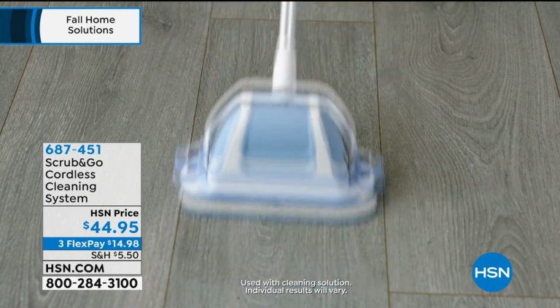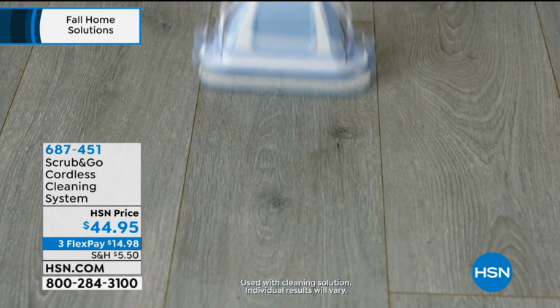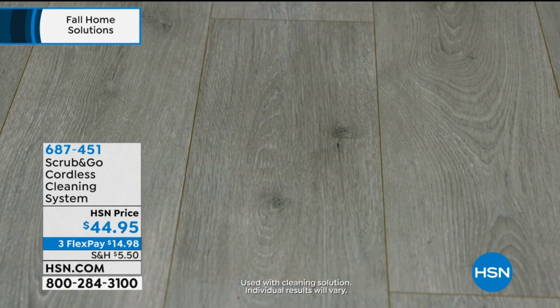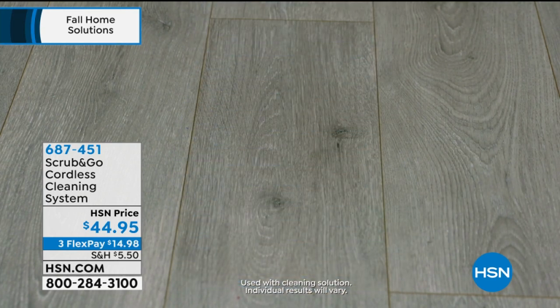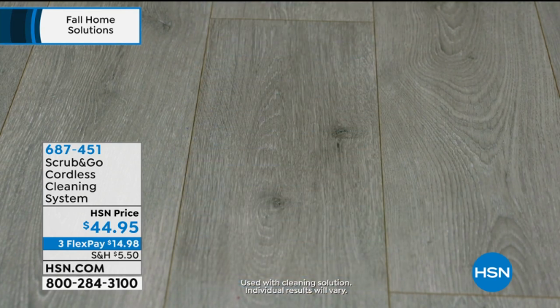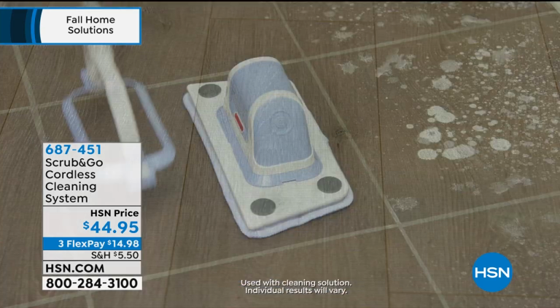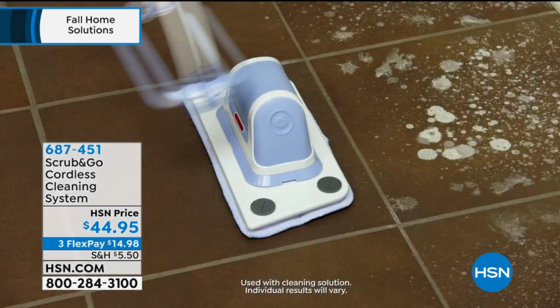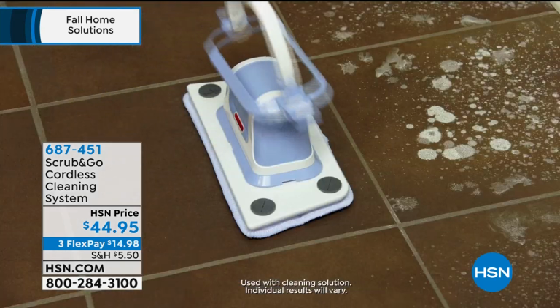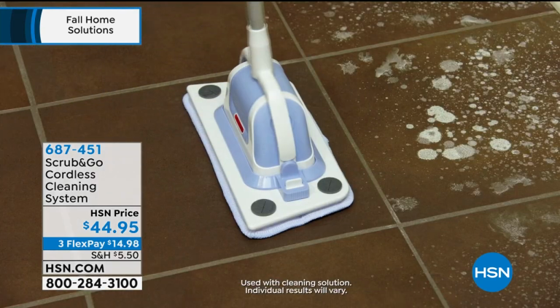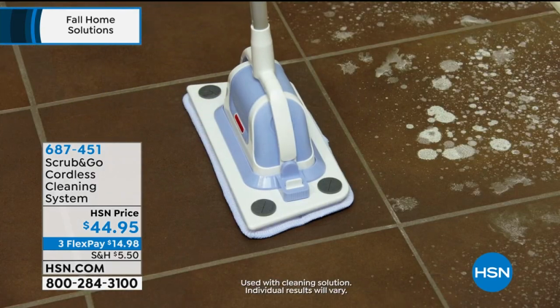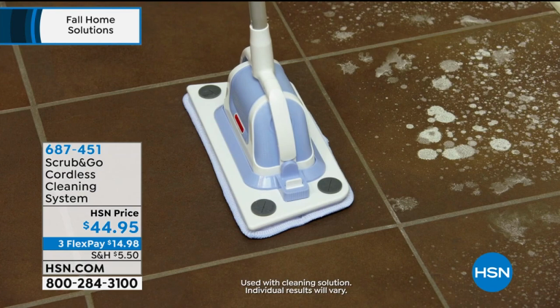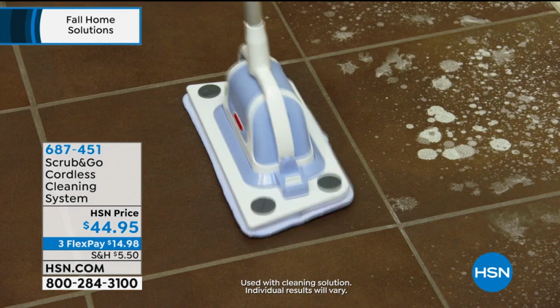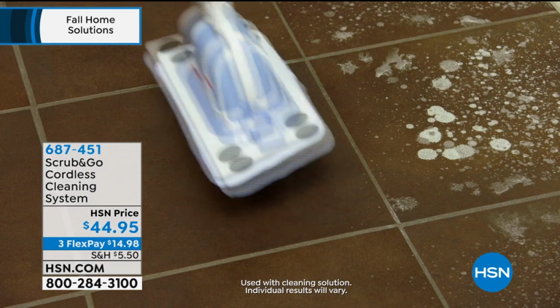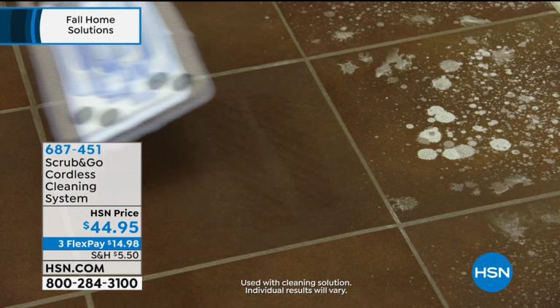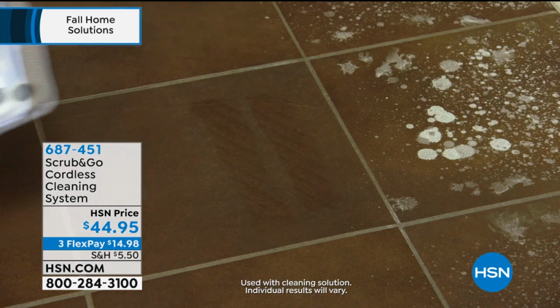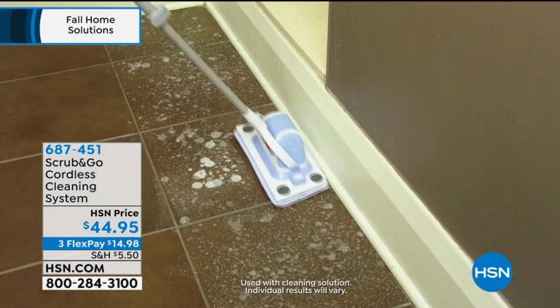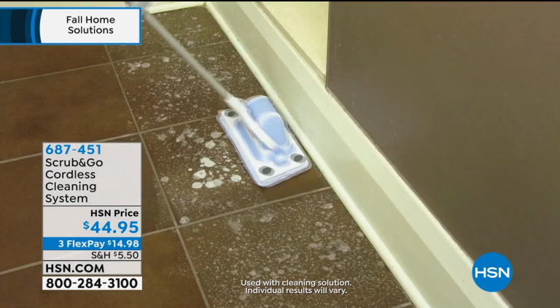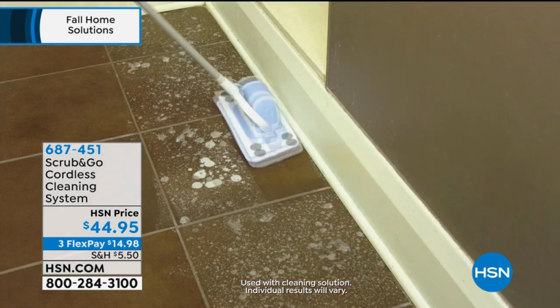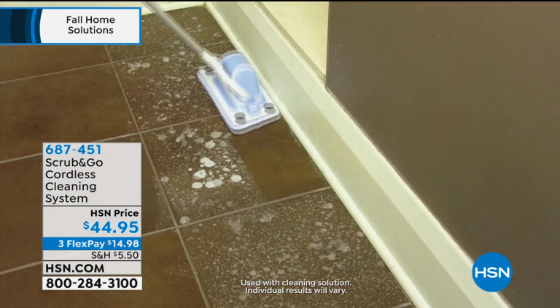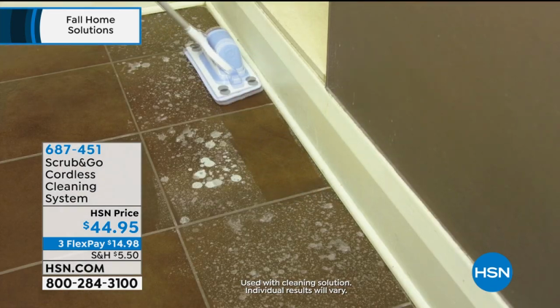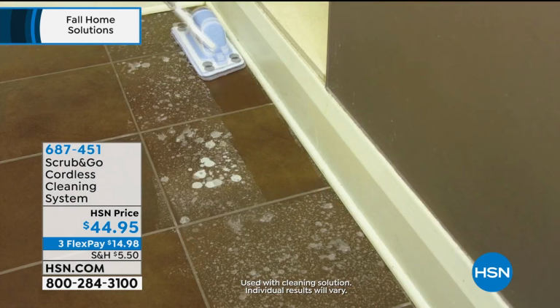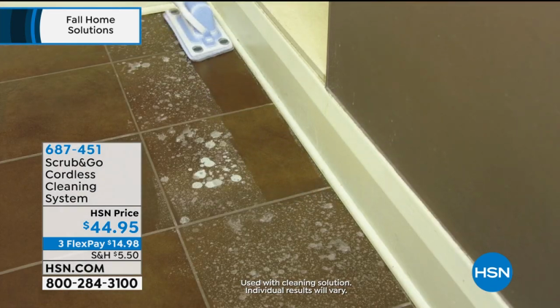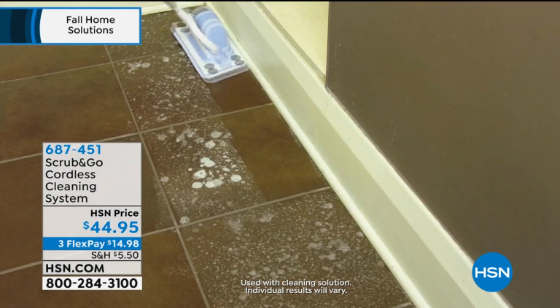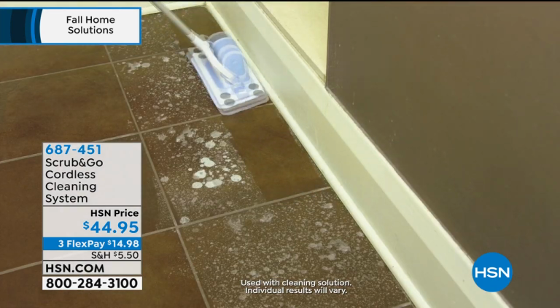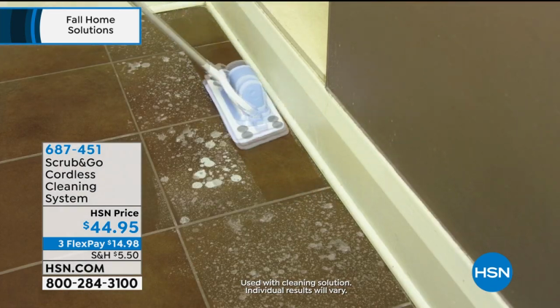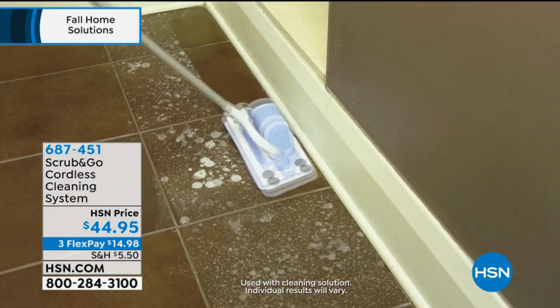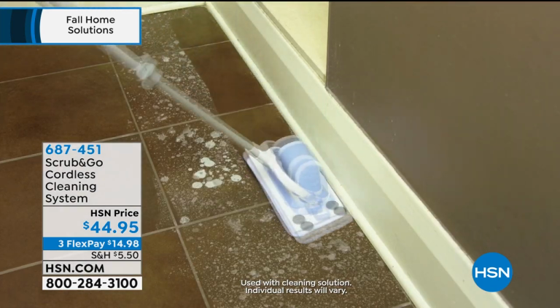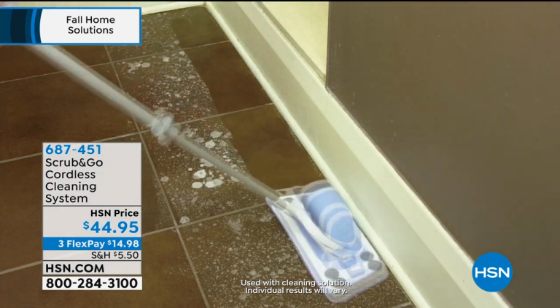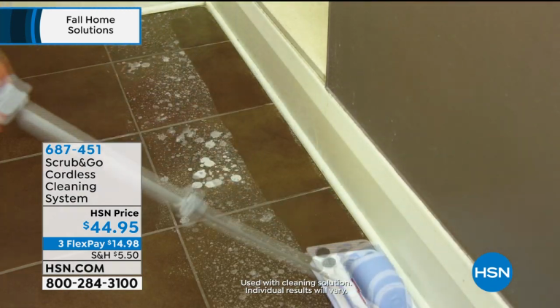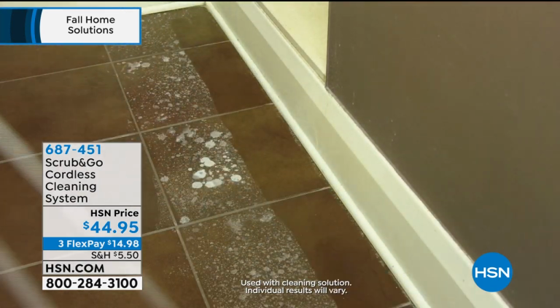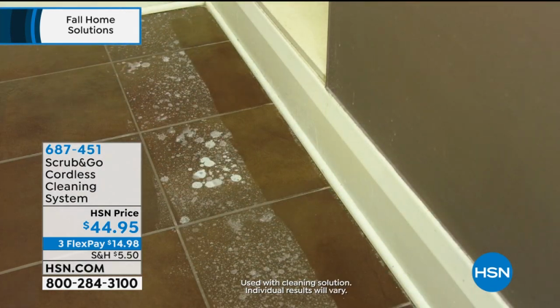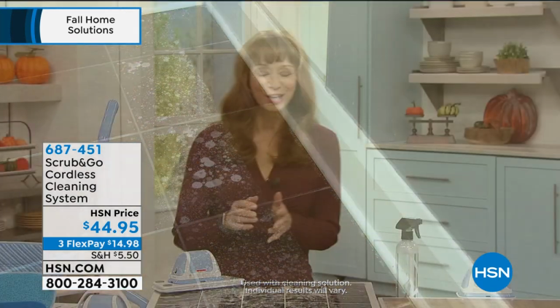We could all use a little help. Well, this is Scrub and Go, and they kind of had me at 17,000 vibrations.